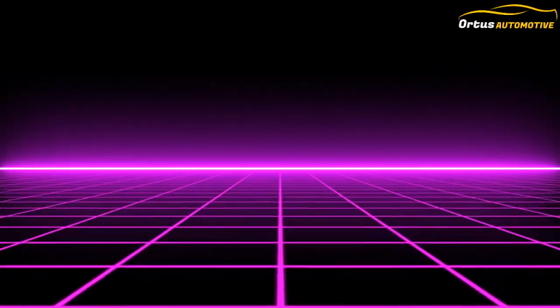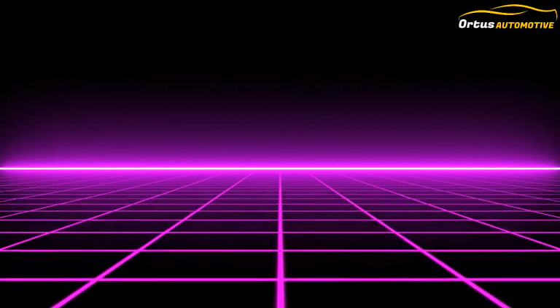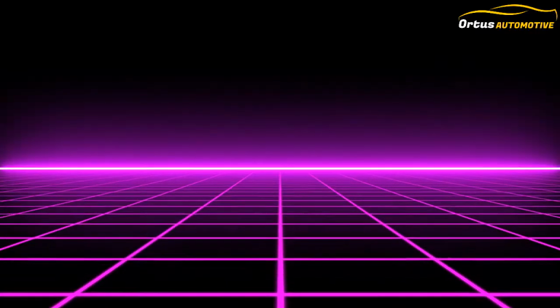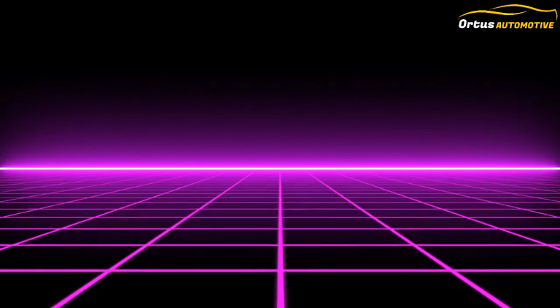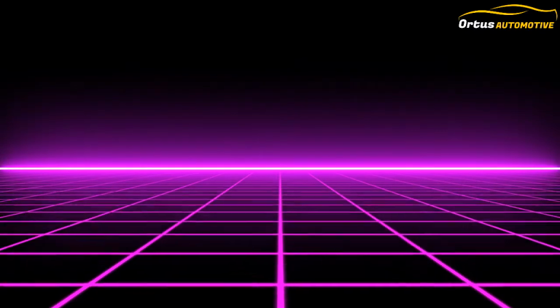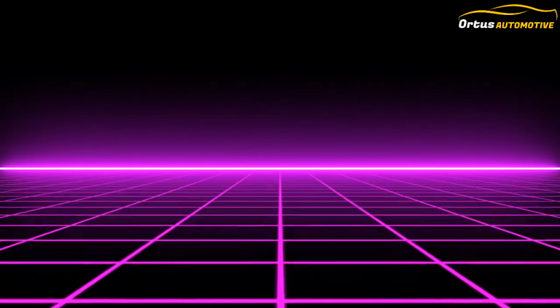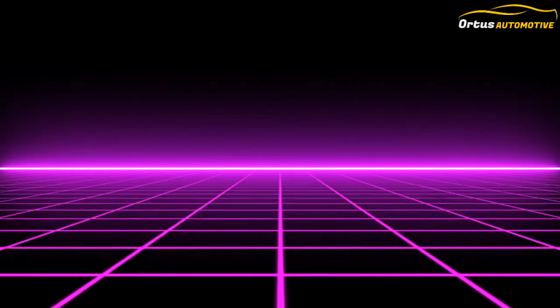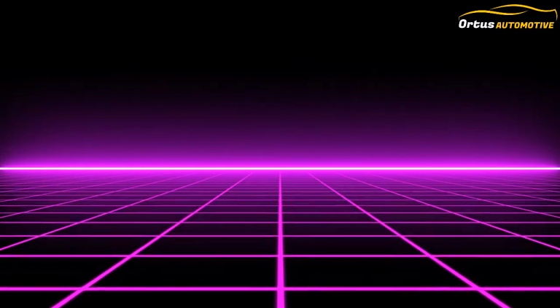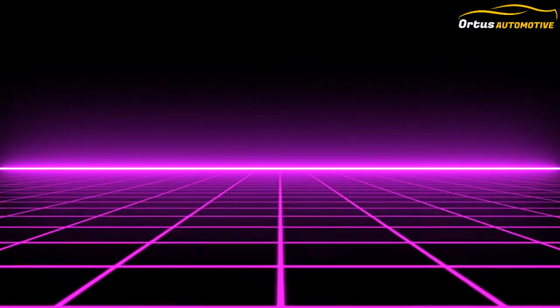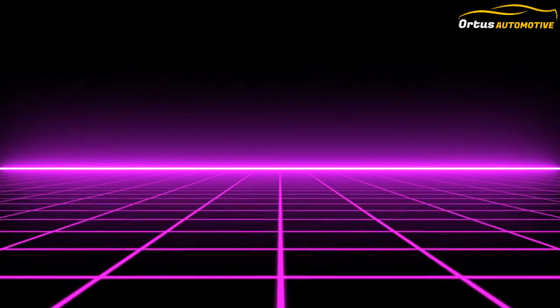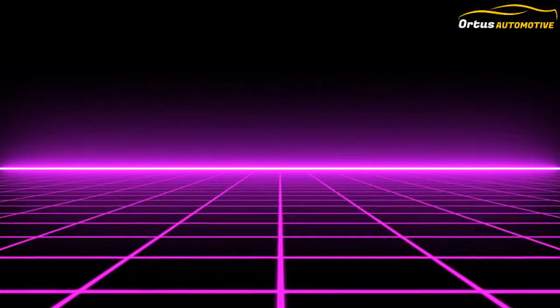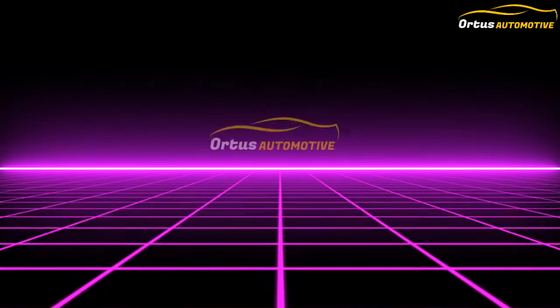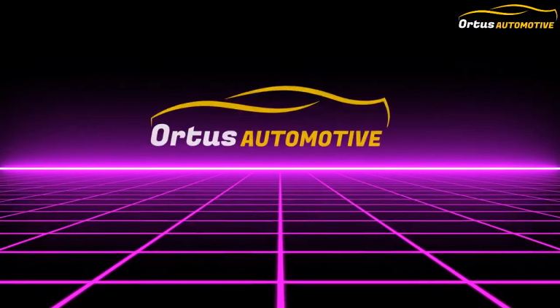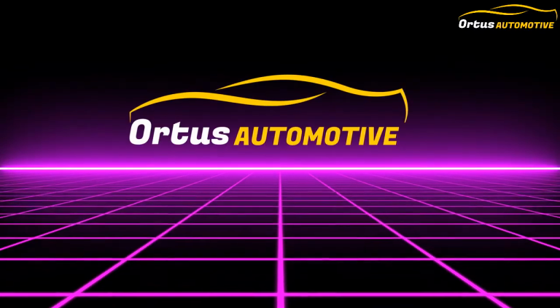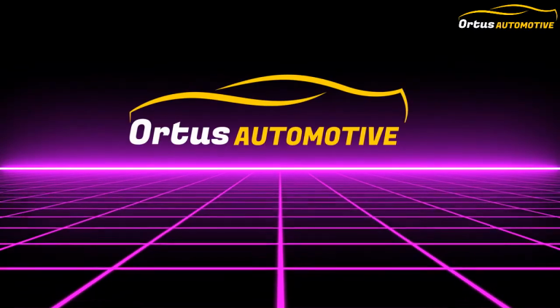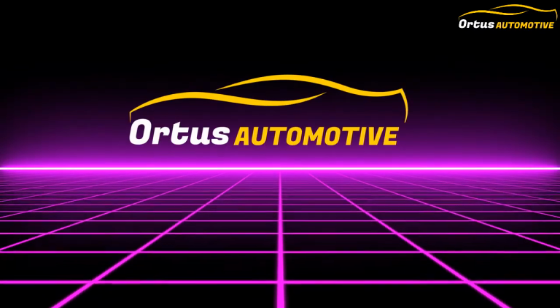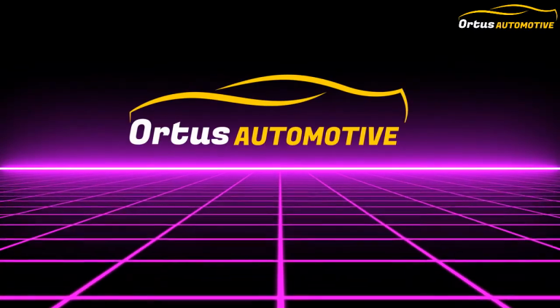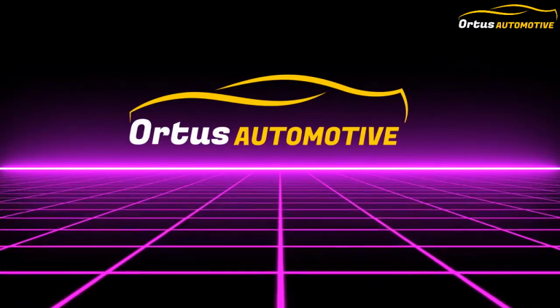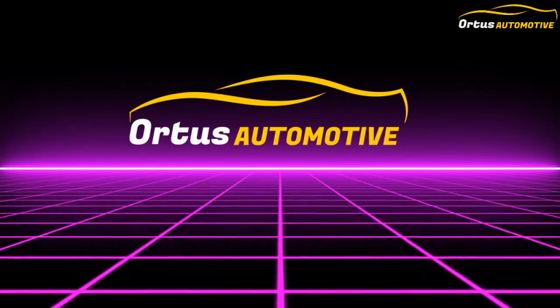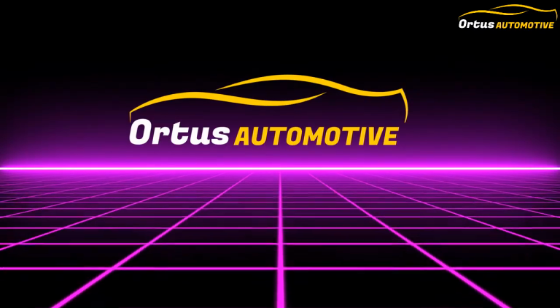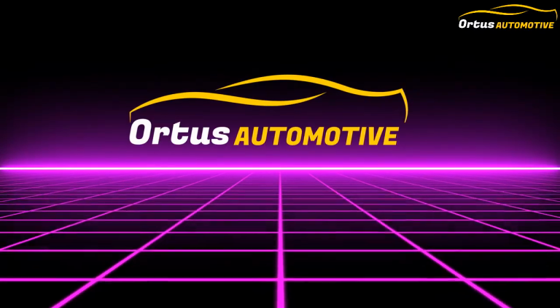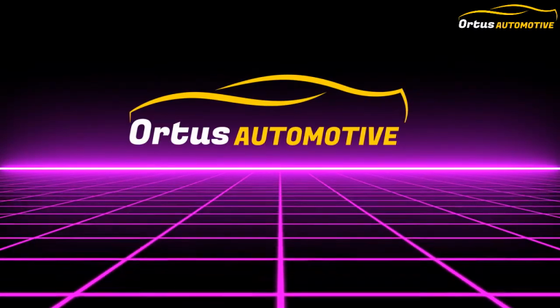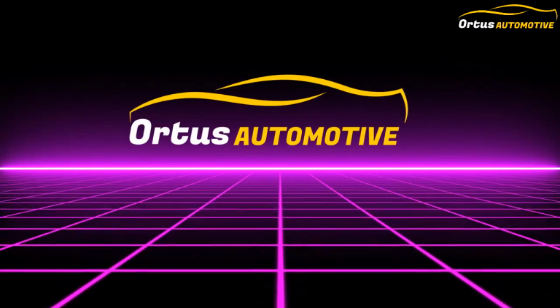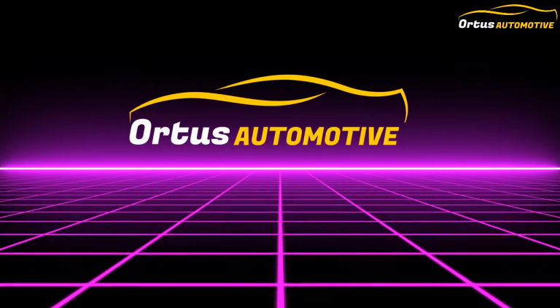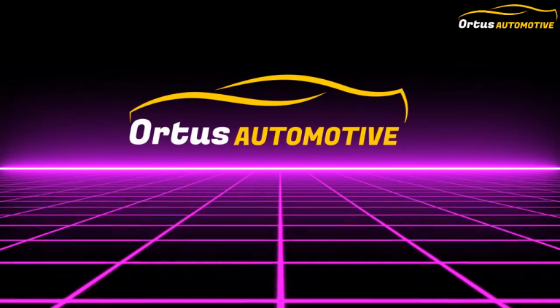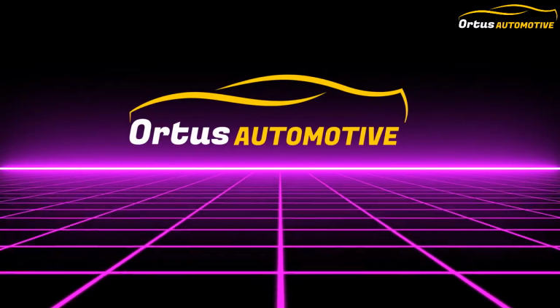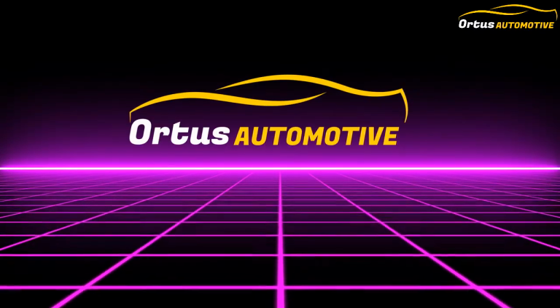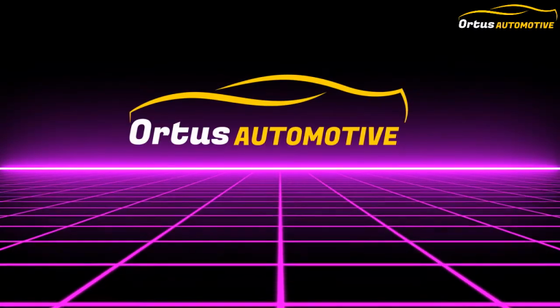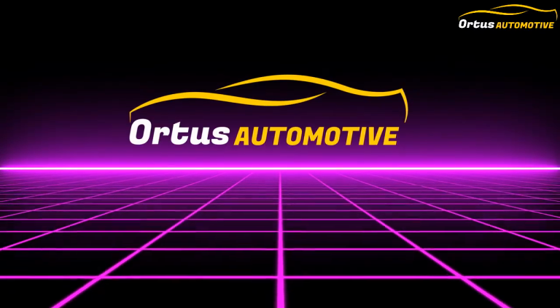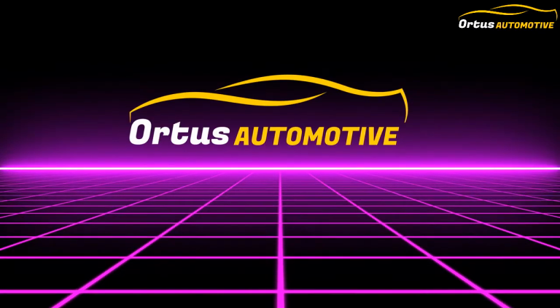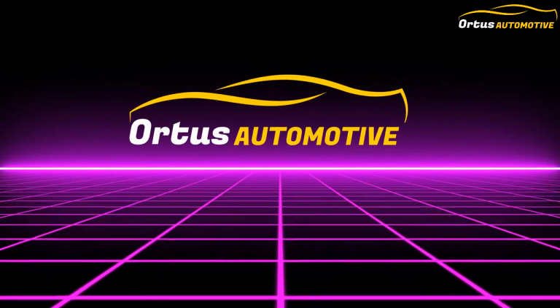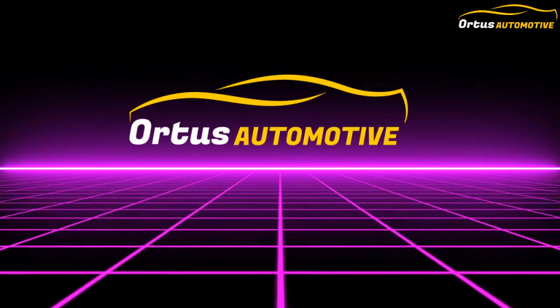Hello friends, welcome to Ortis Automotive. Please subscribe to the channel if you have not subscribed till now.